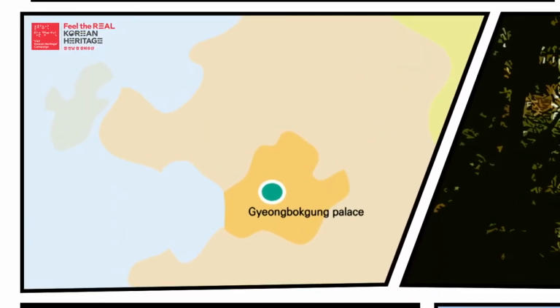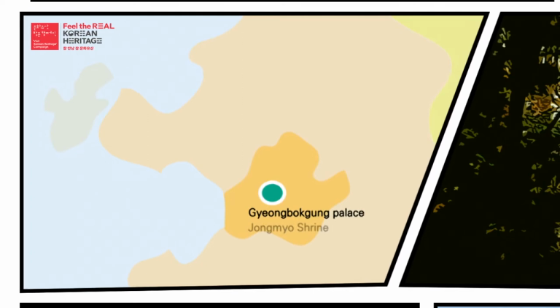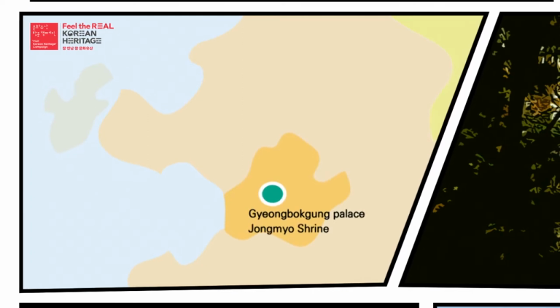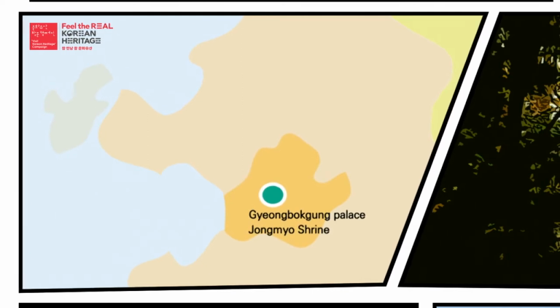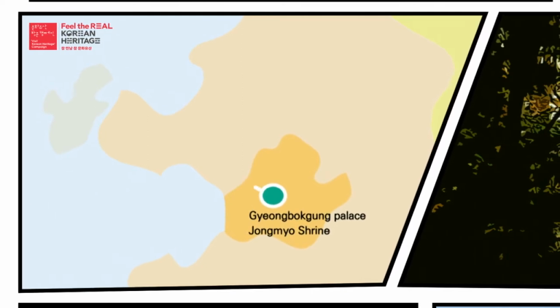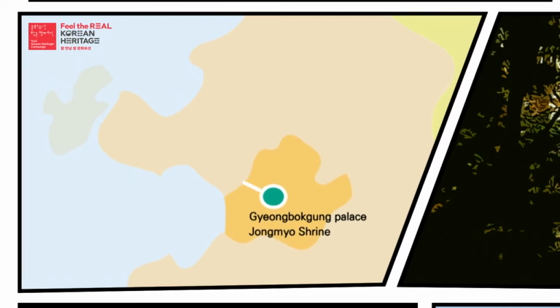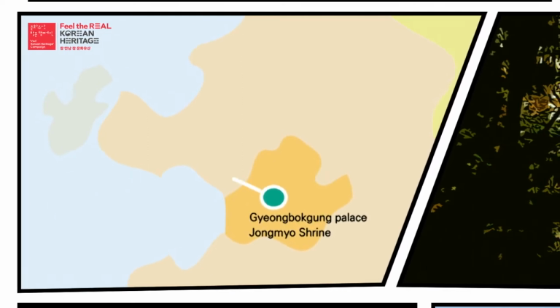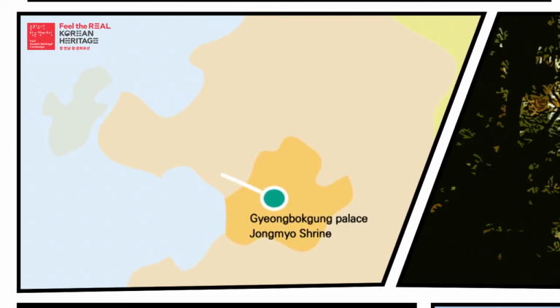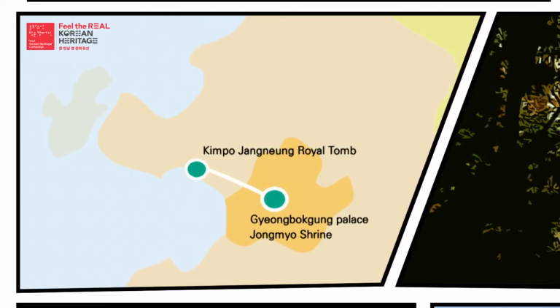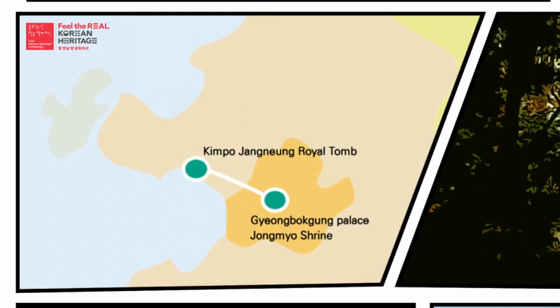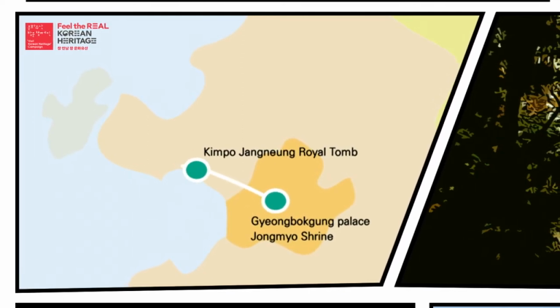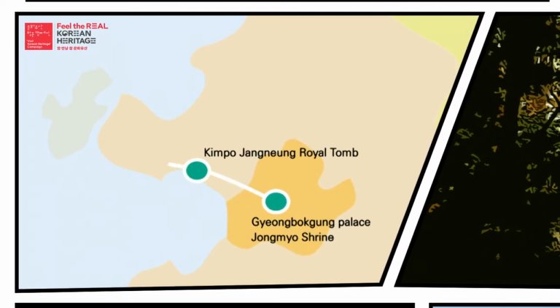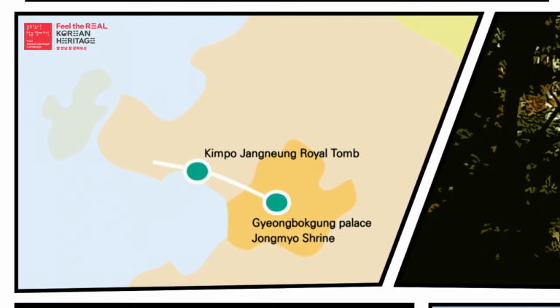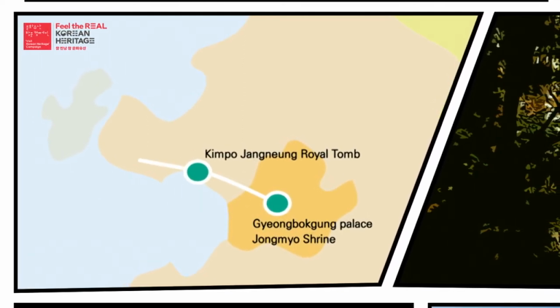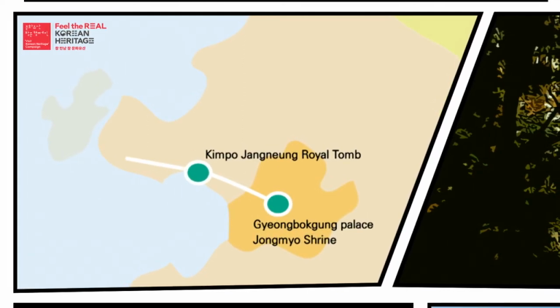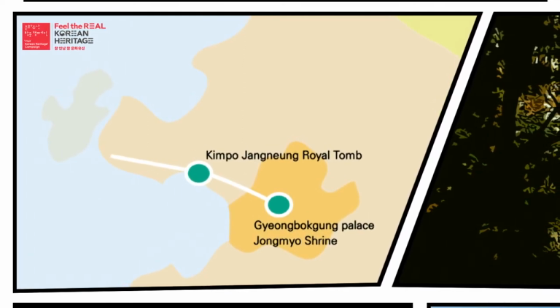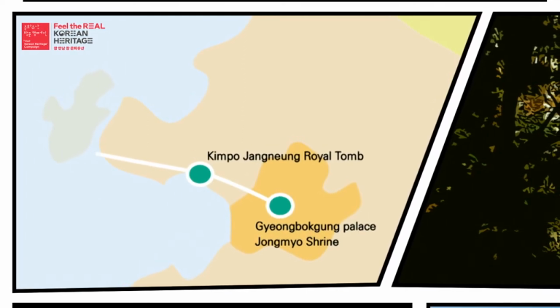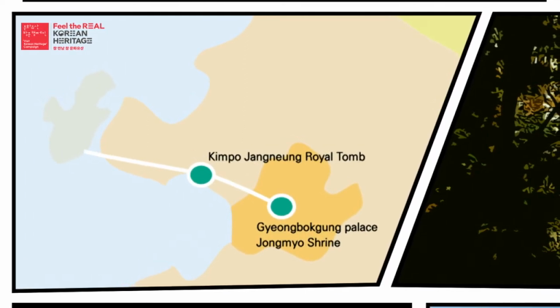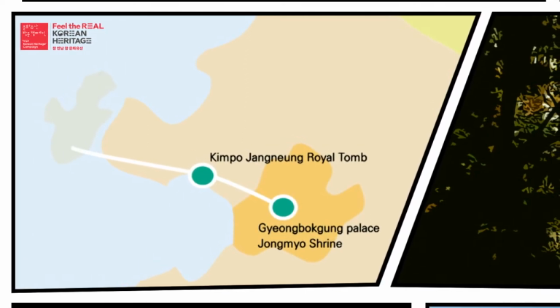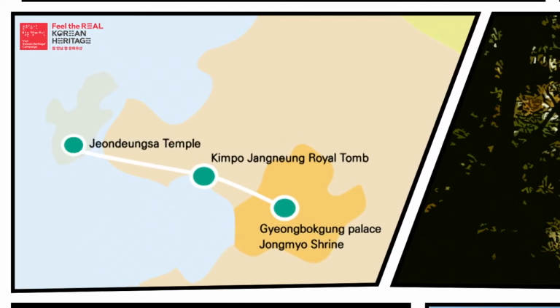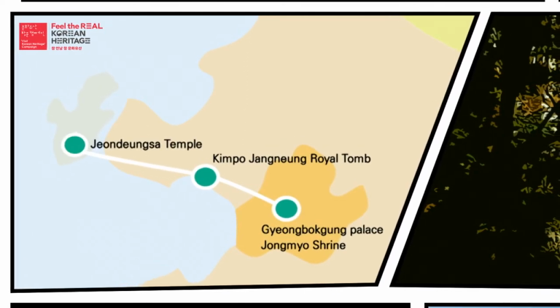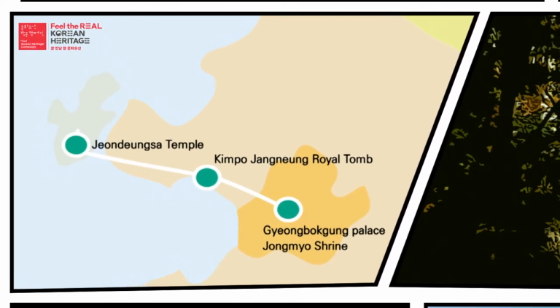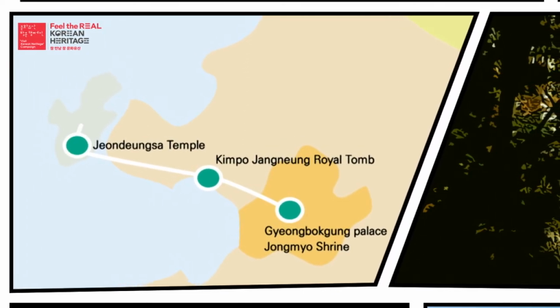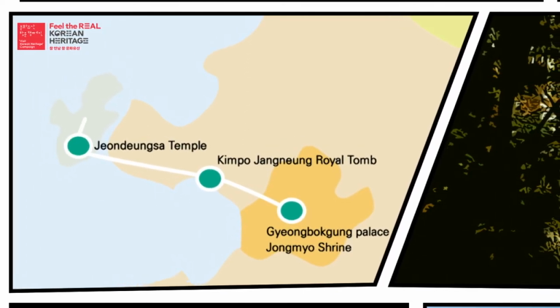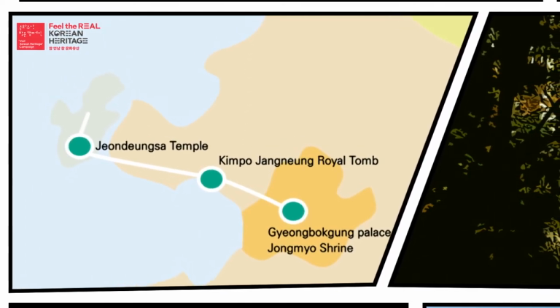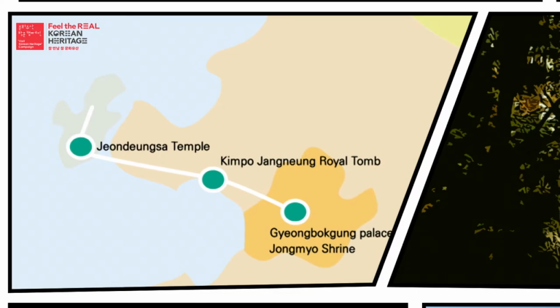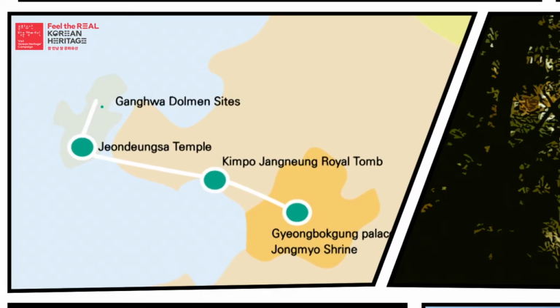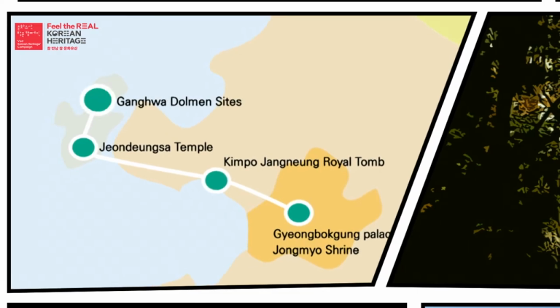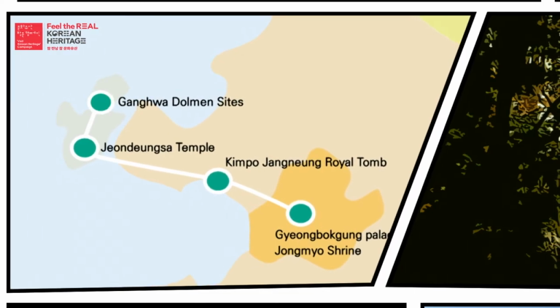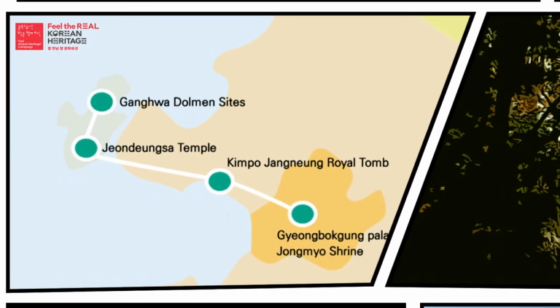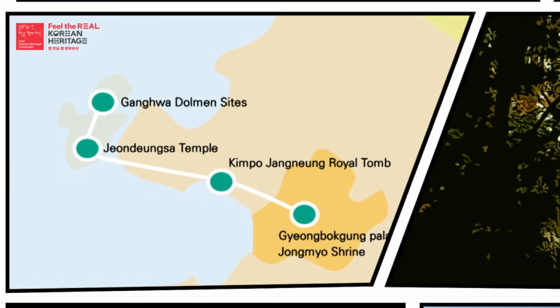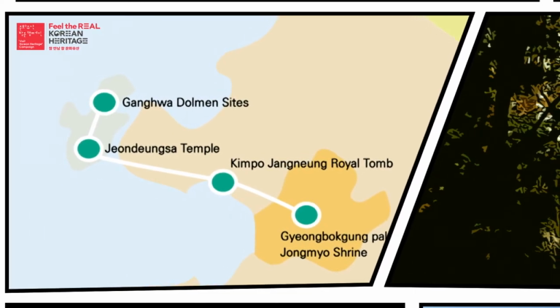The second course will lead you to Gyeongbokgung Palace, Jongmyo Shrine, Gimpo Jangneung Royal Tomb, Jeondeungsa Temple, and Ganghwa Dolmen Sites.